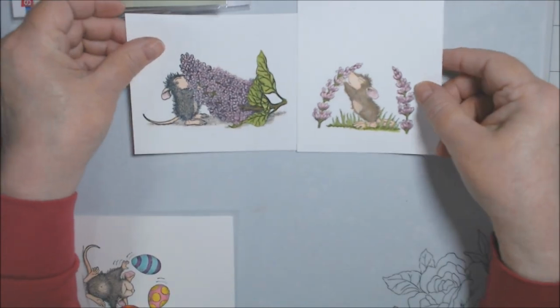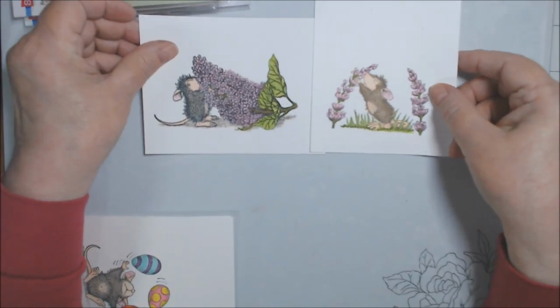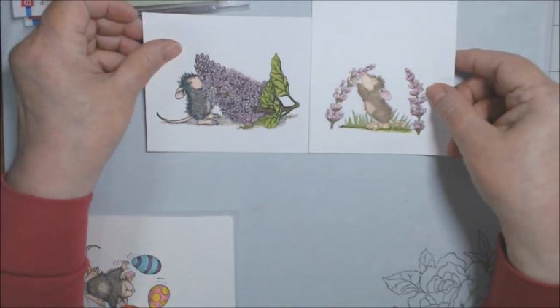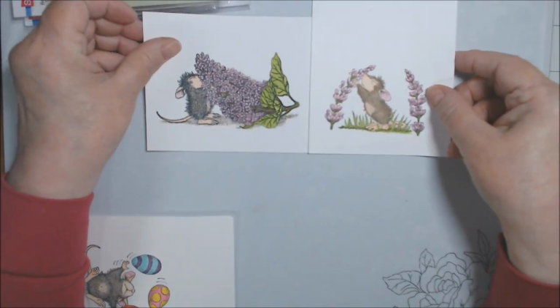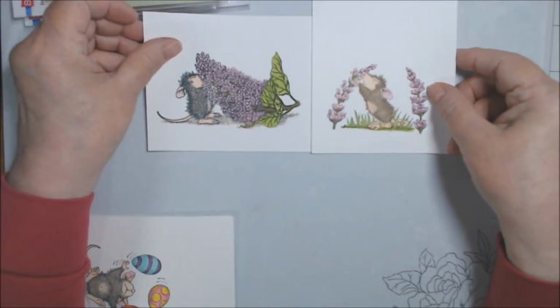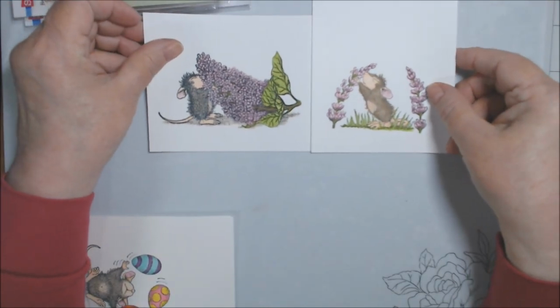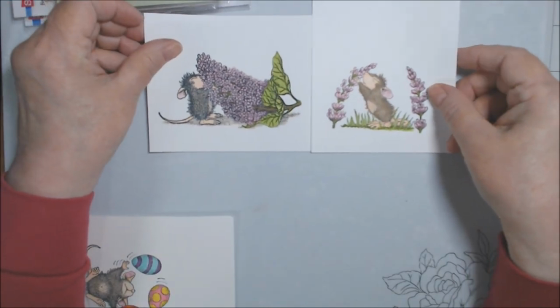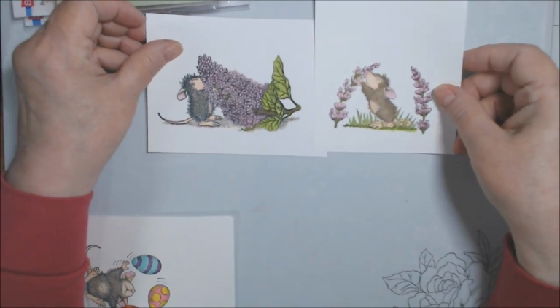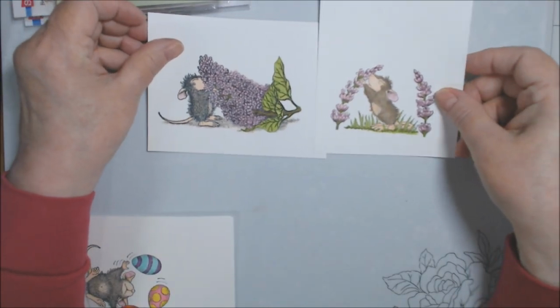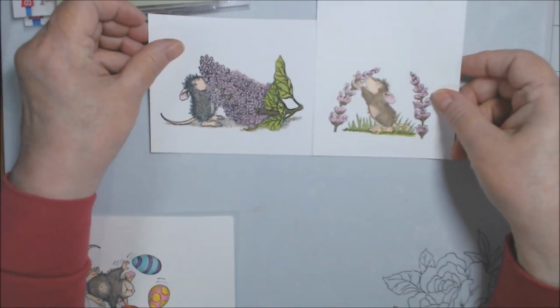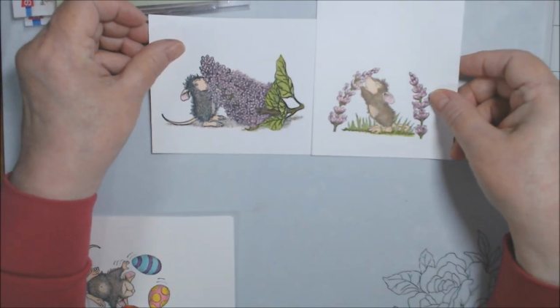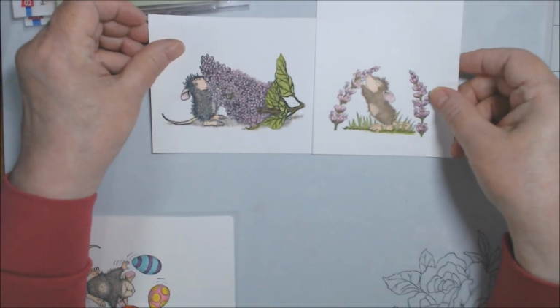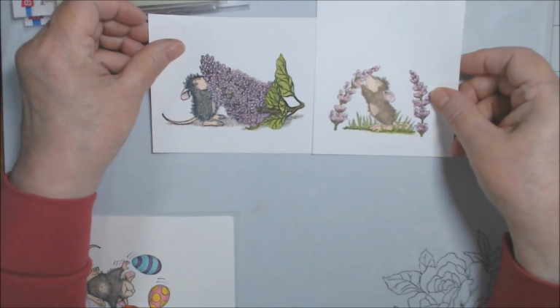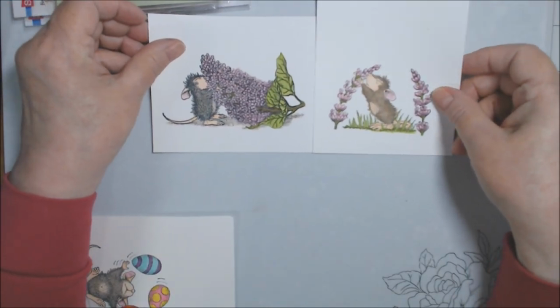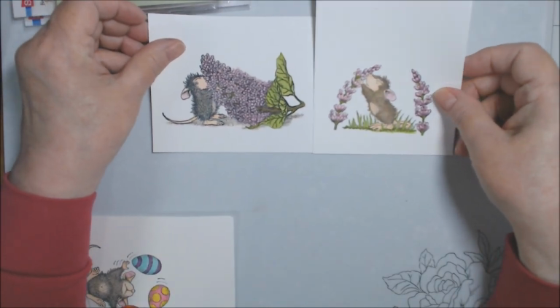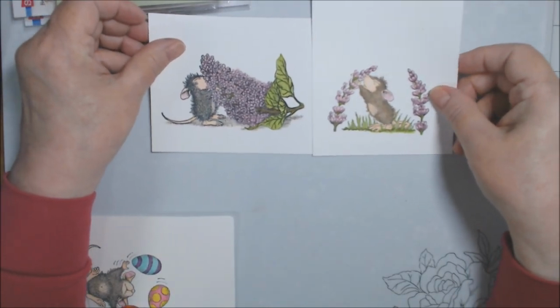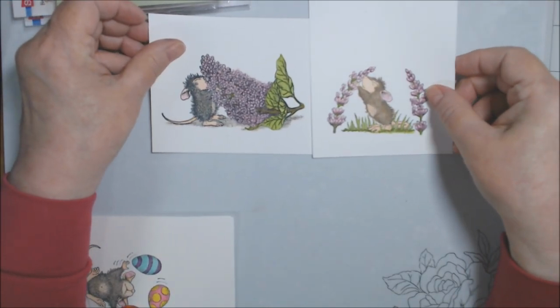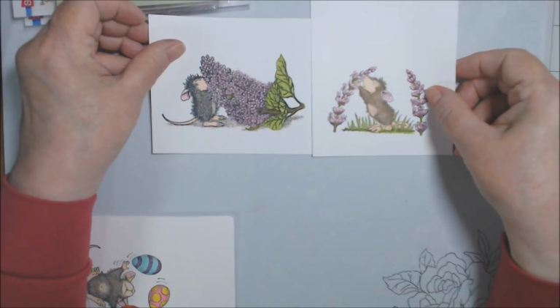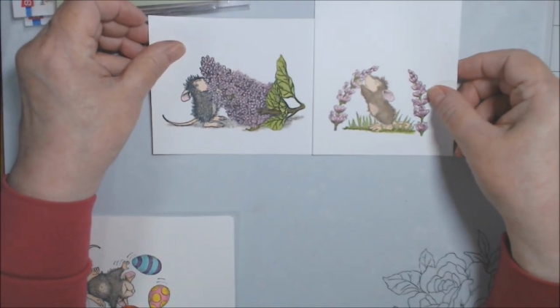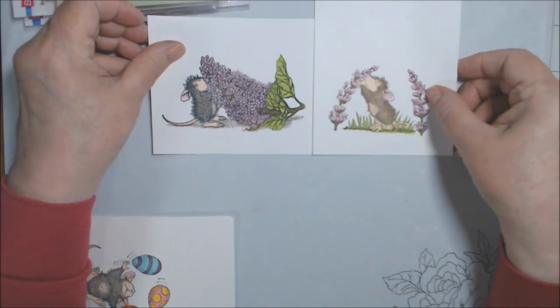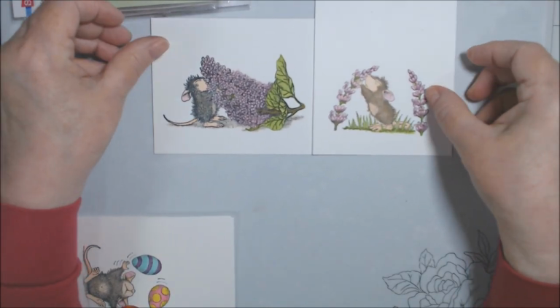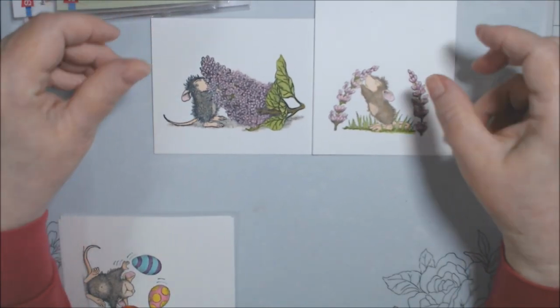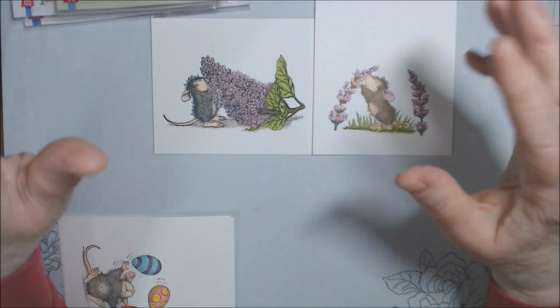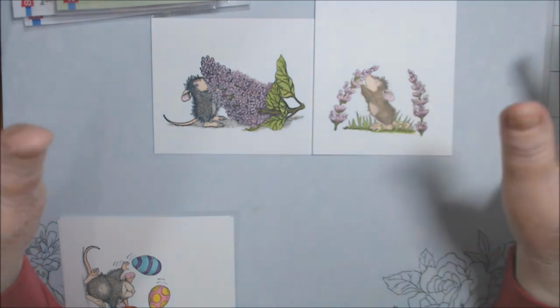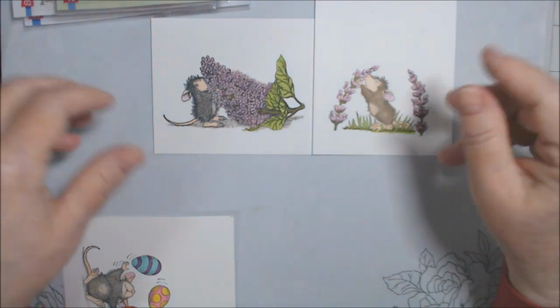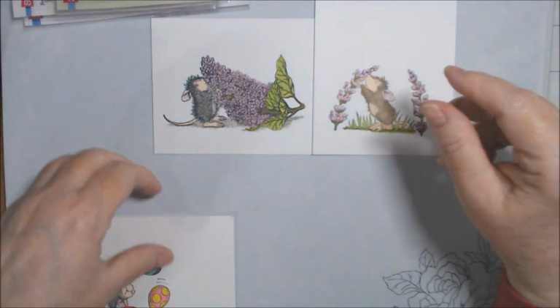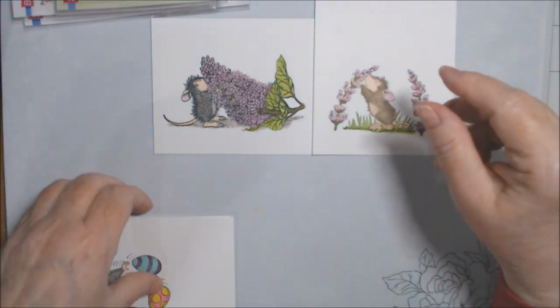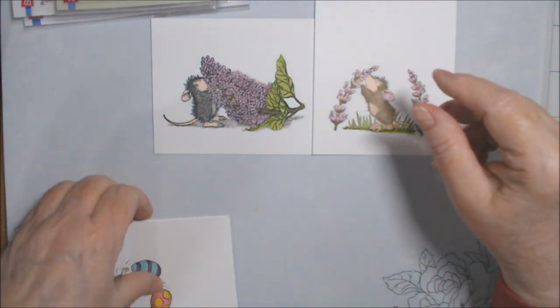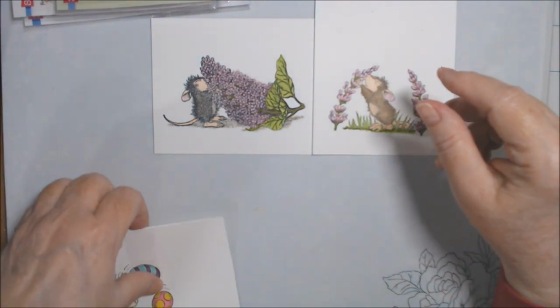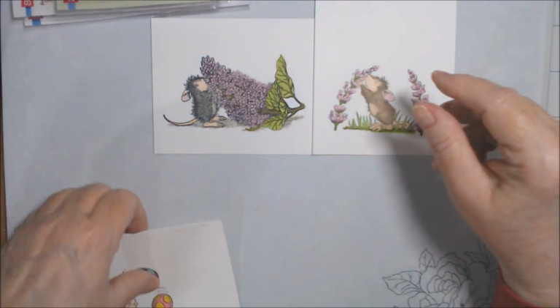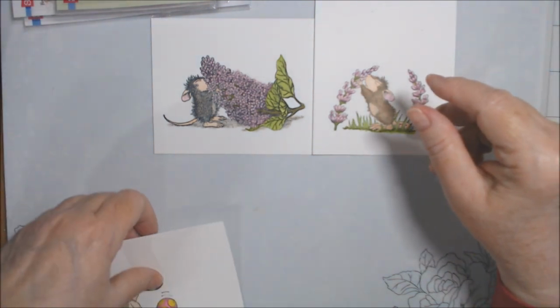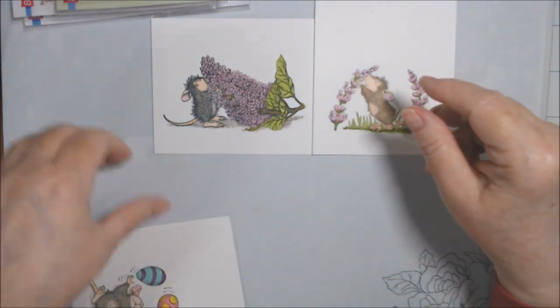House Mouse has a thing — like a chart — that tells you what they're supposed to be colored. Yeah, whatever.